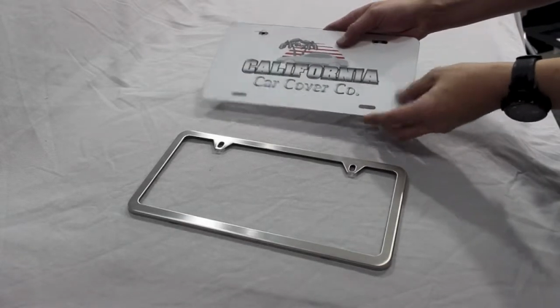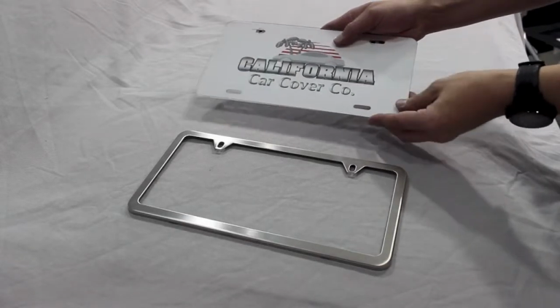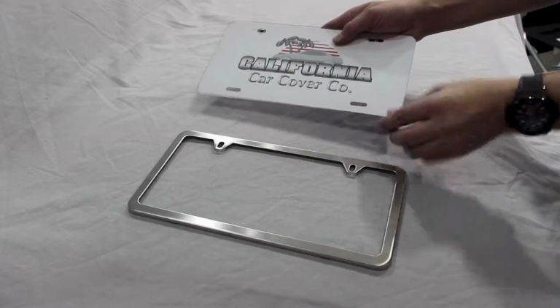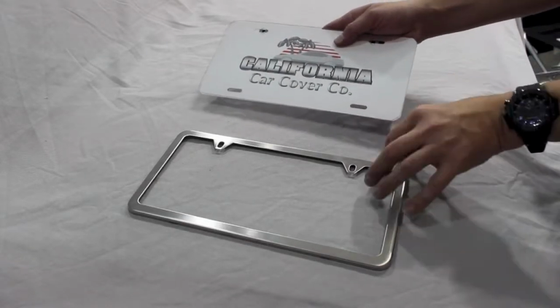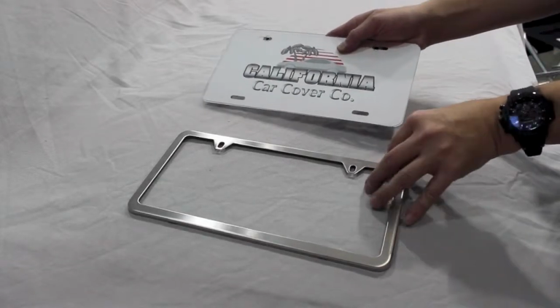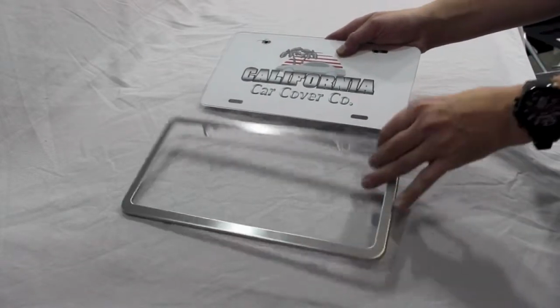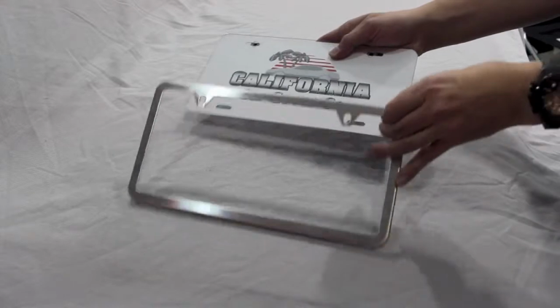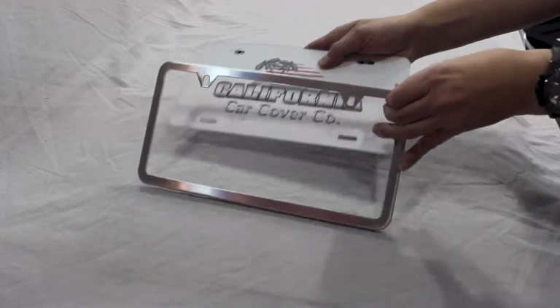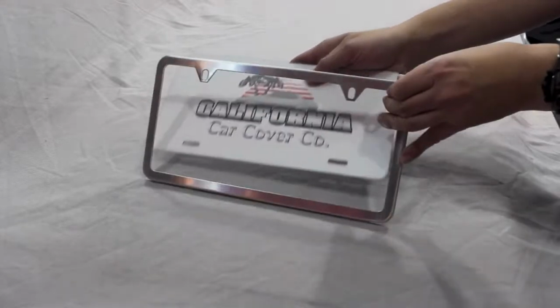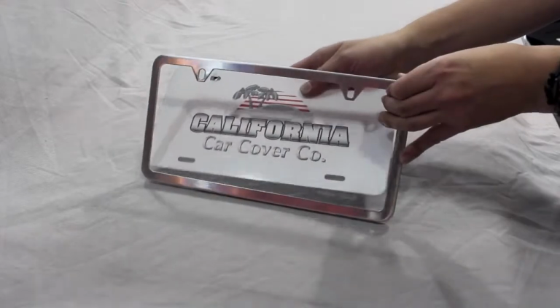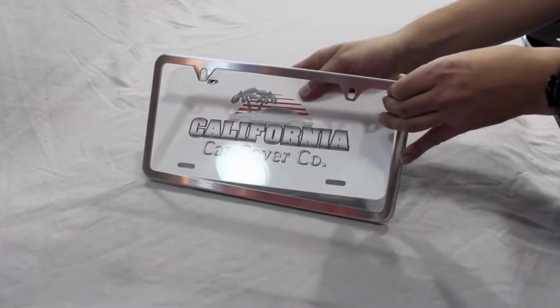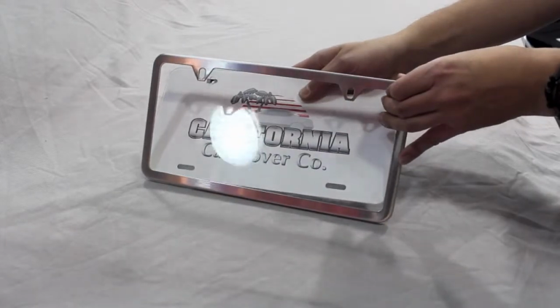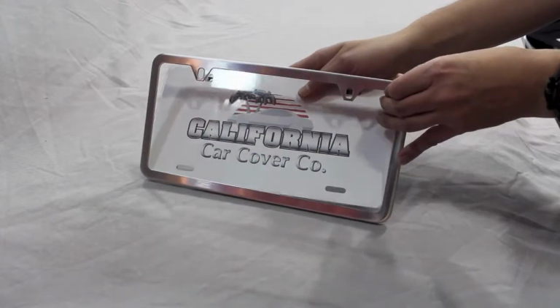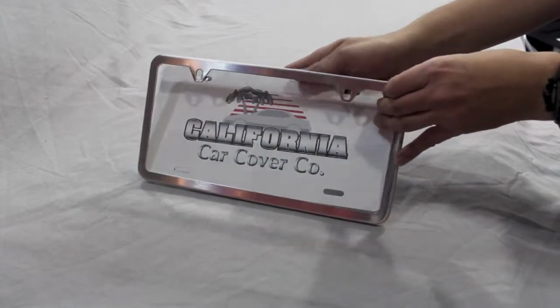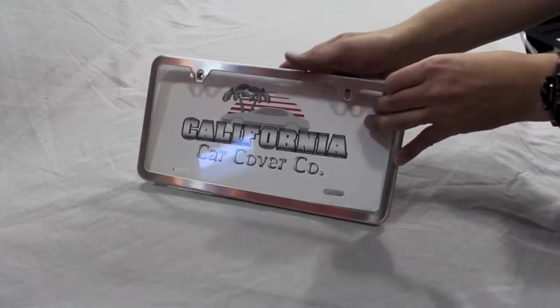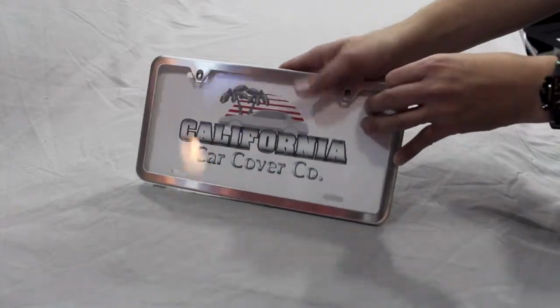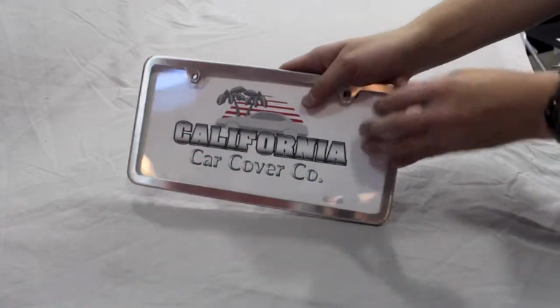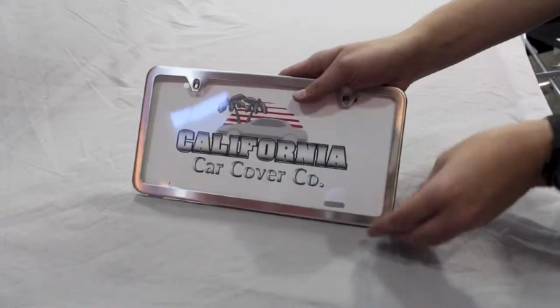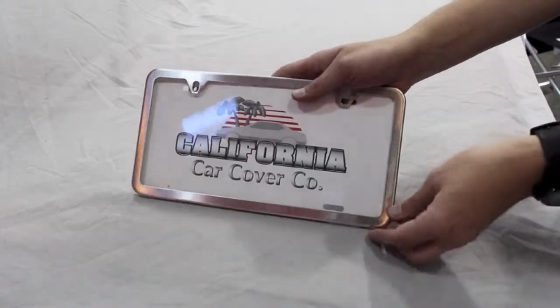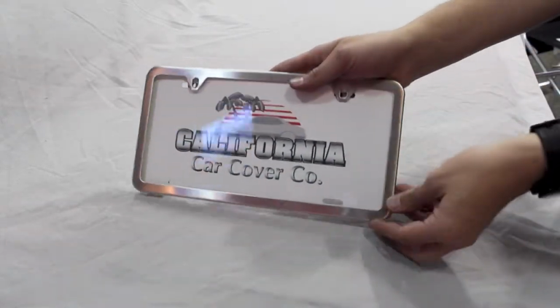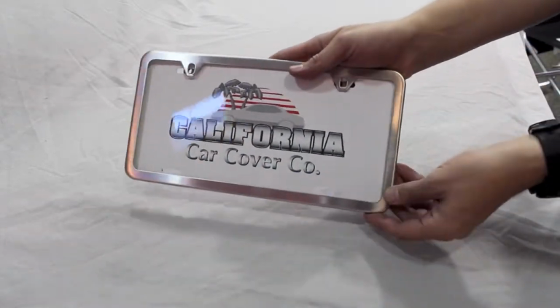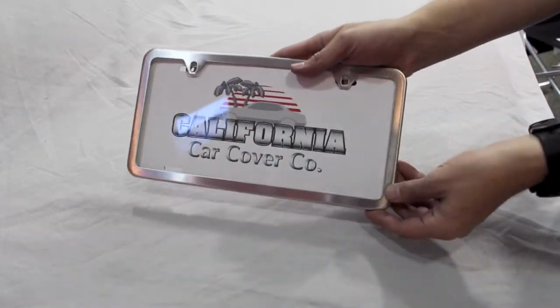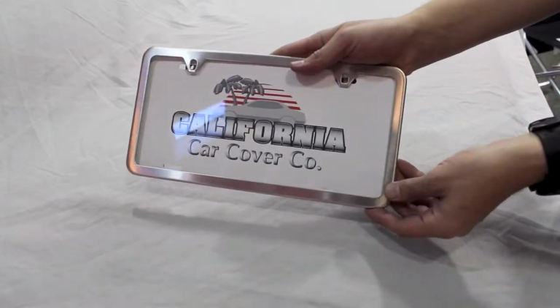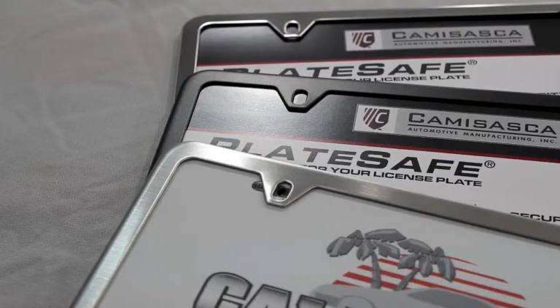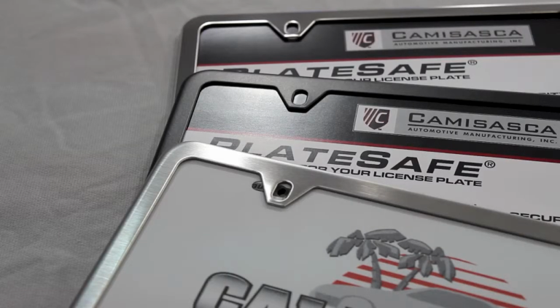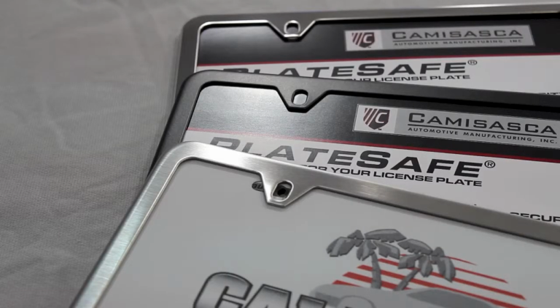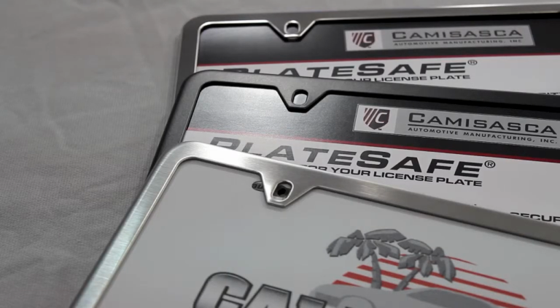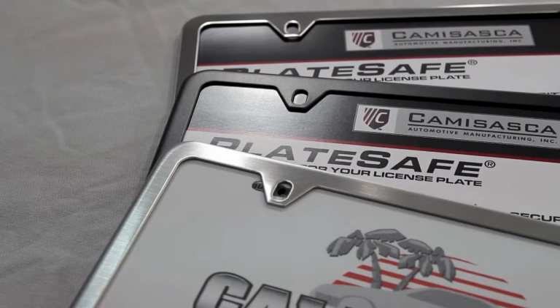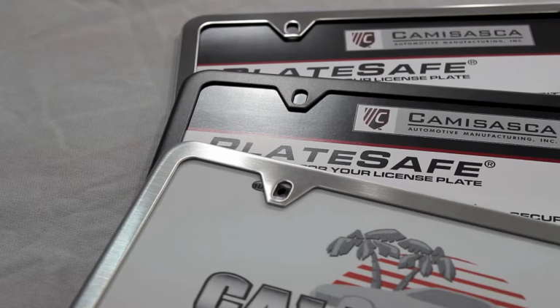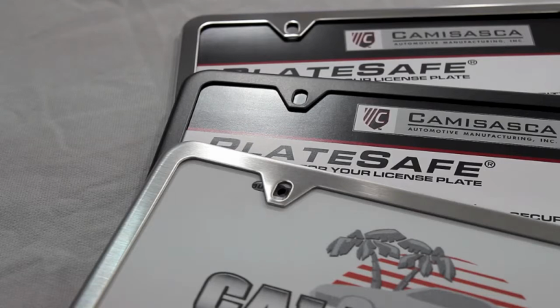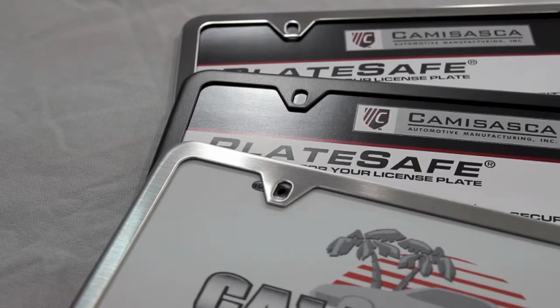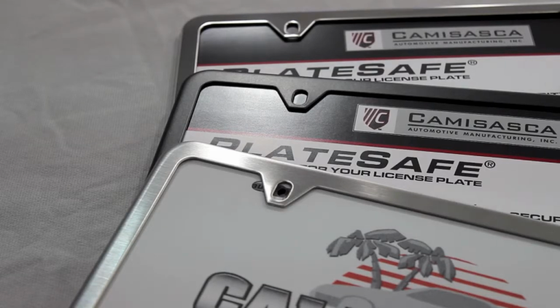The Plate Safe also protects registration tags behind a clear polycarbonate shield treated with a UV protectant to prevent tampering and yellowing.